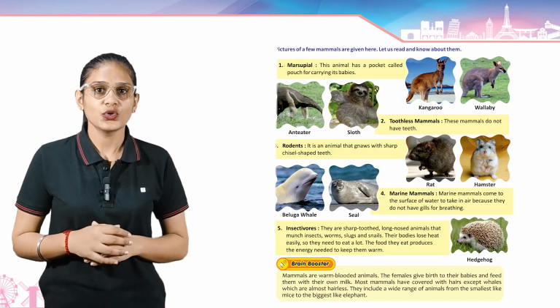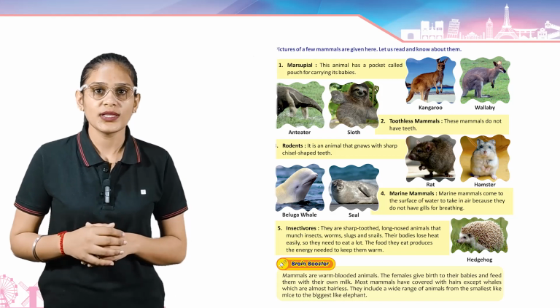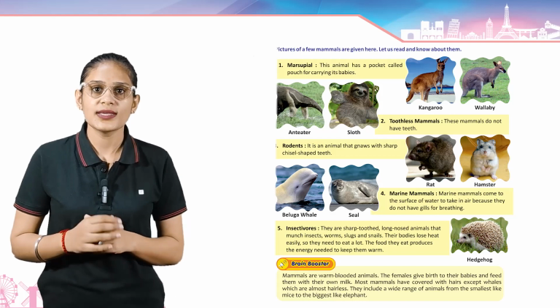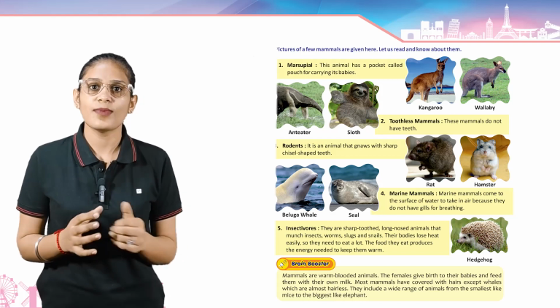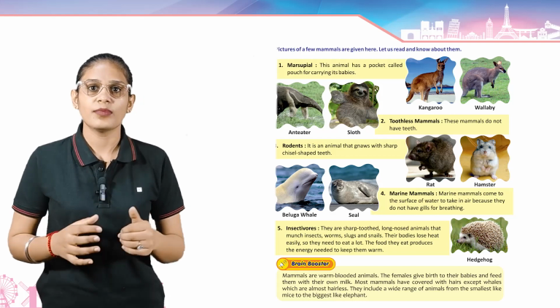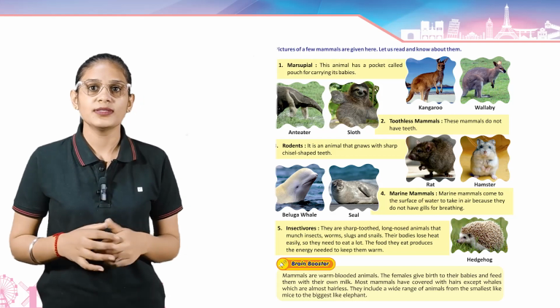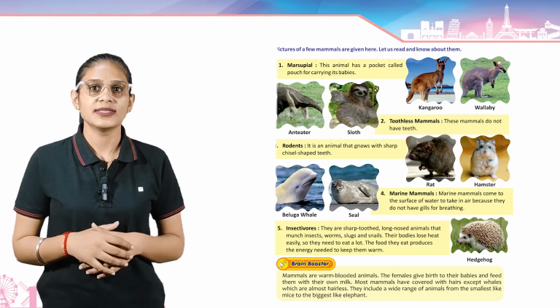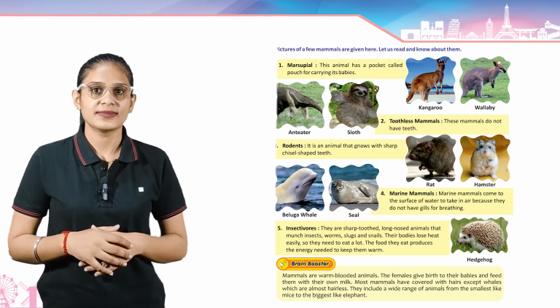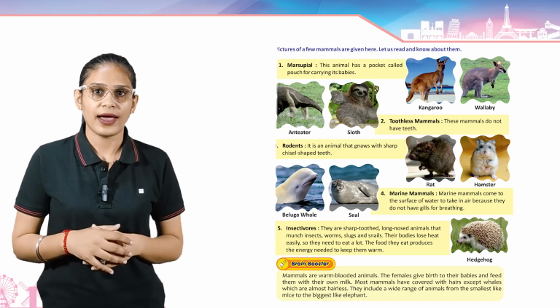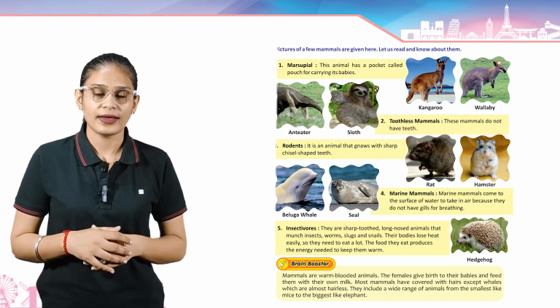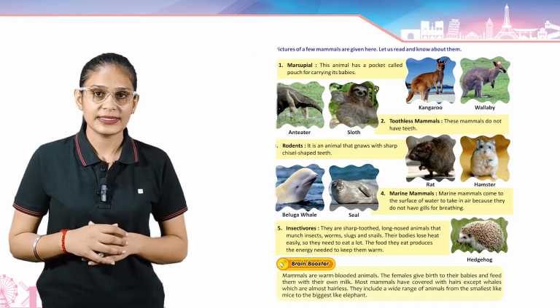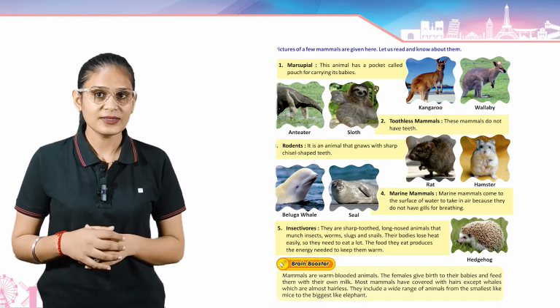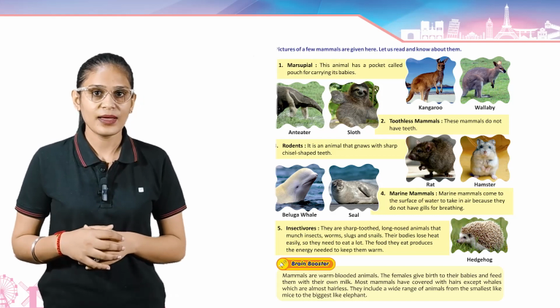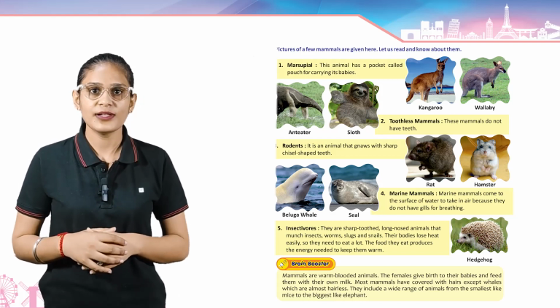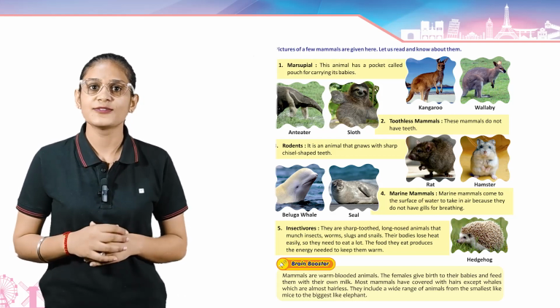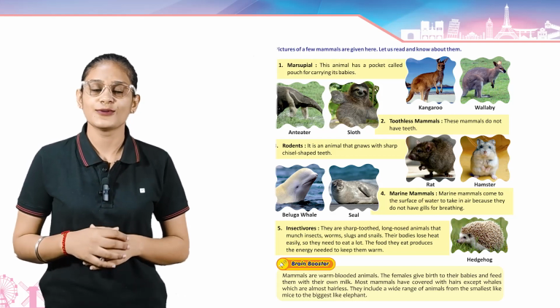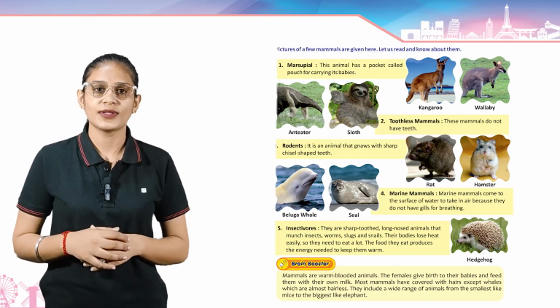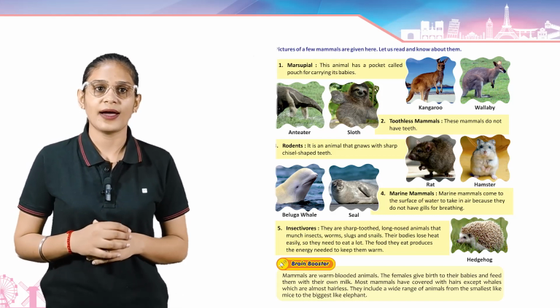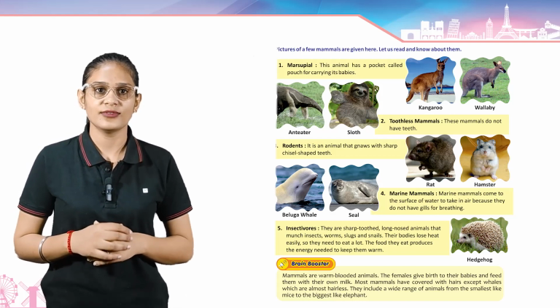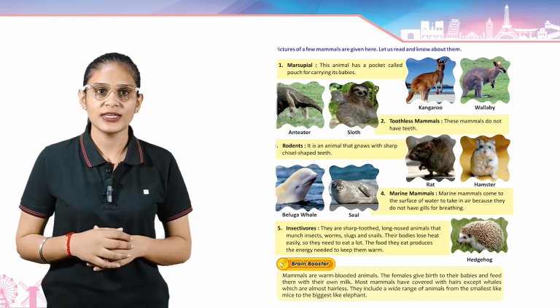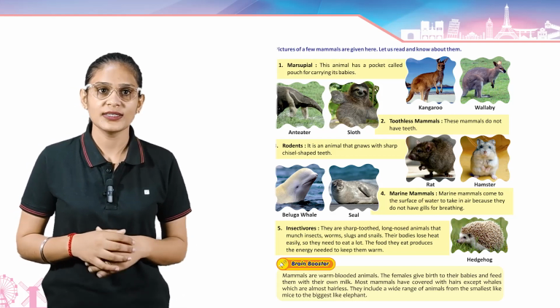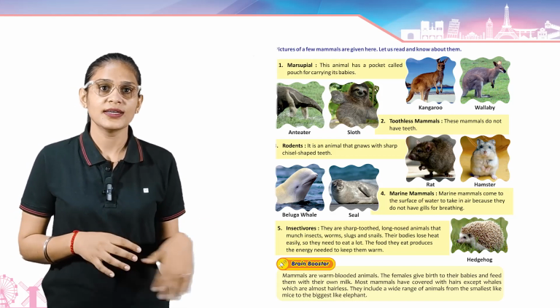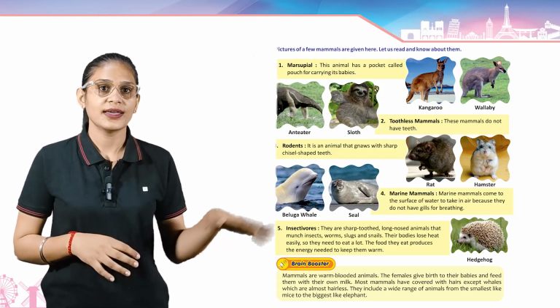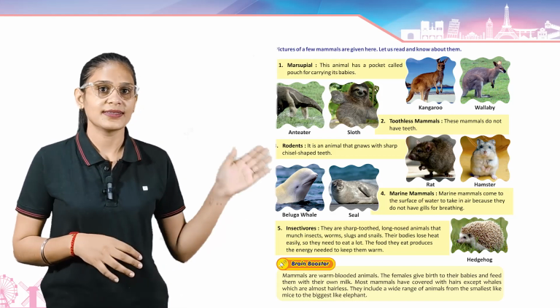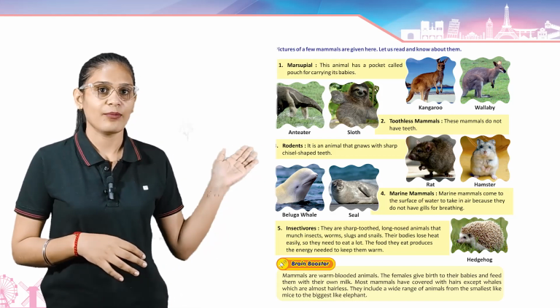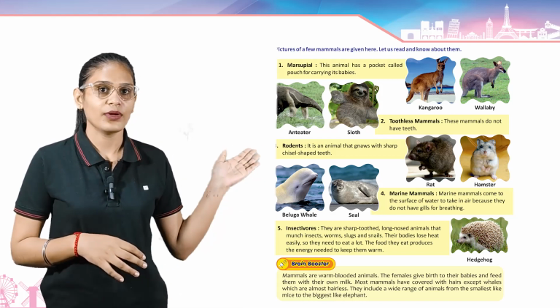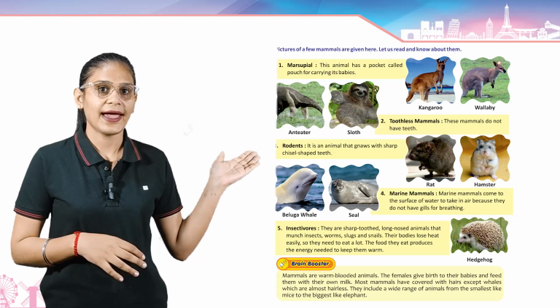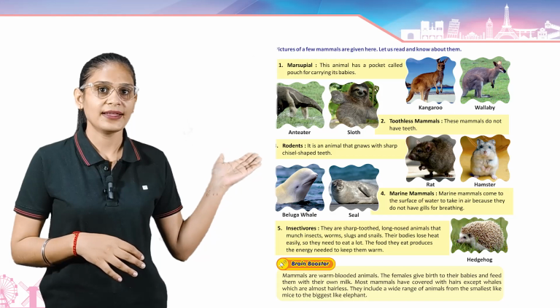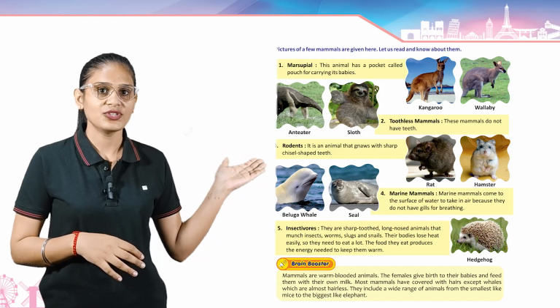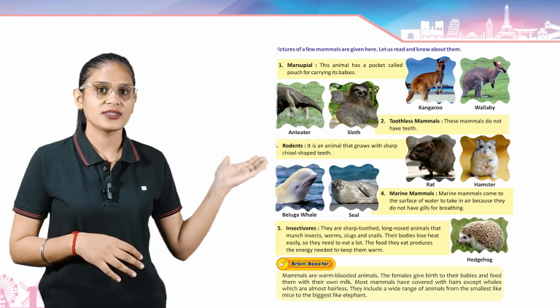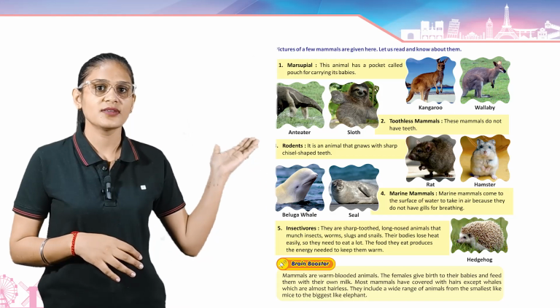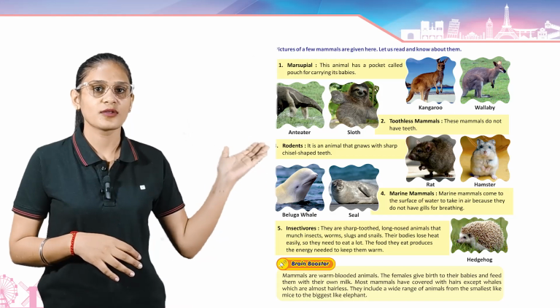Toothless mammals — these mammals do not have teeth. Example: anteater and sloth.